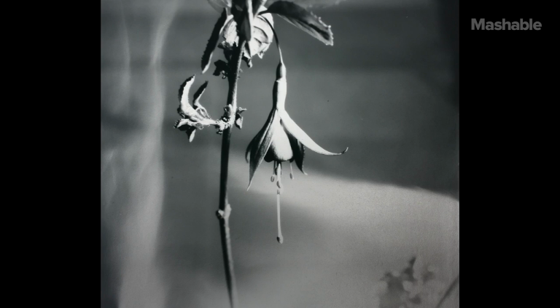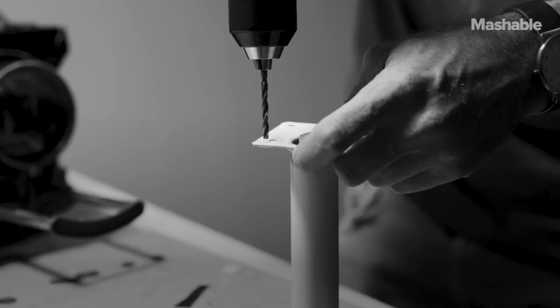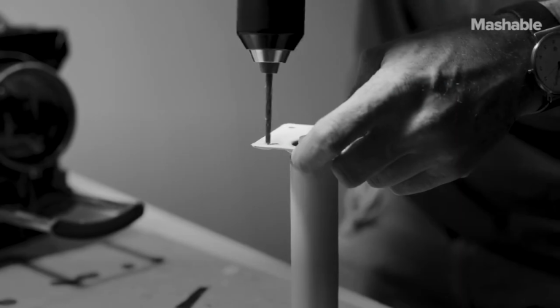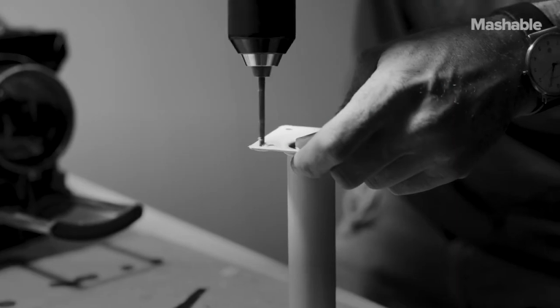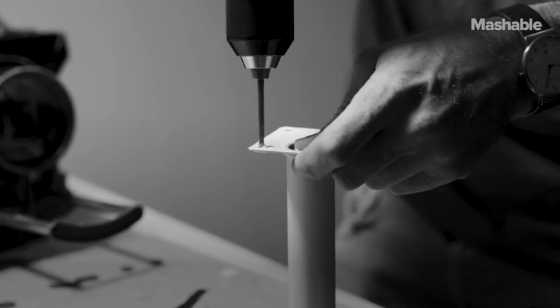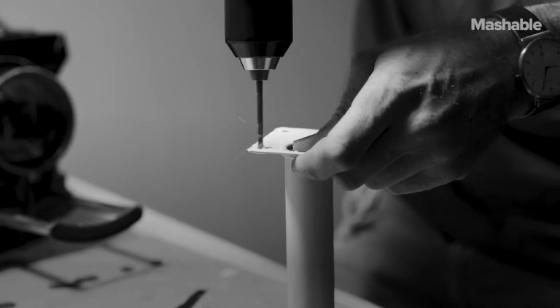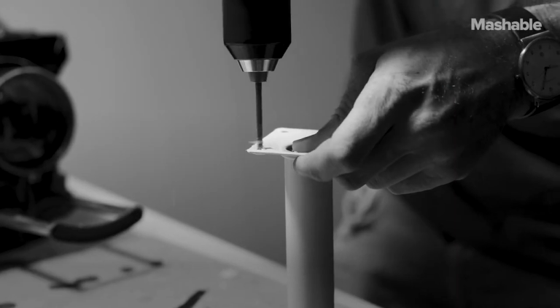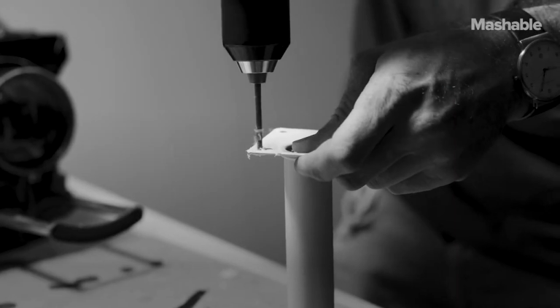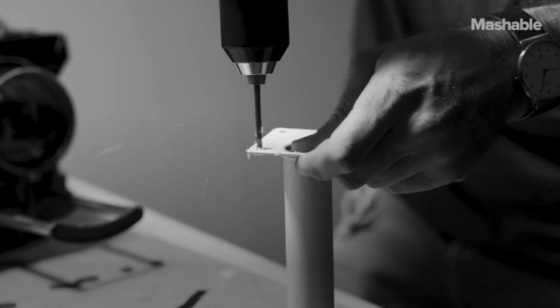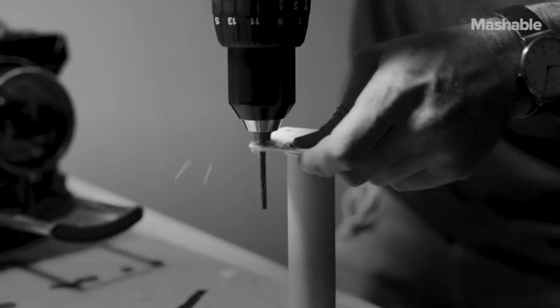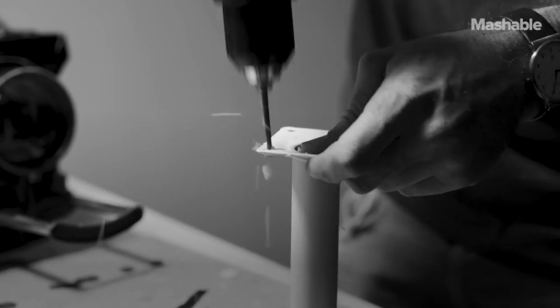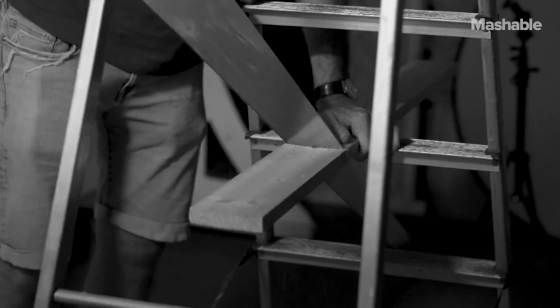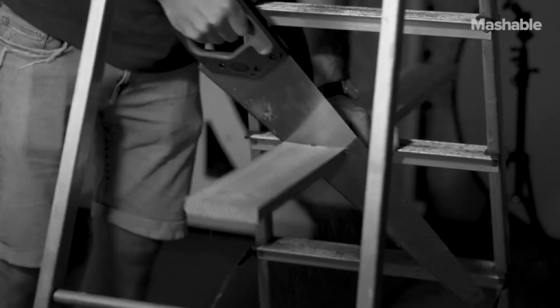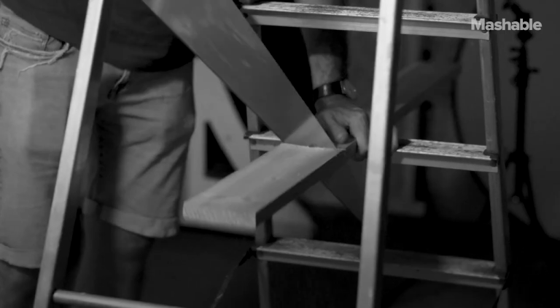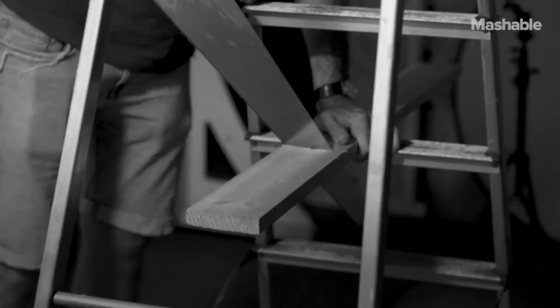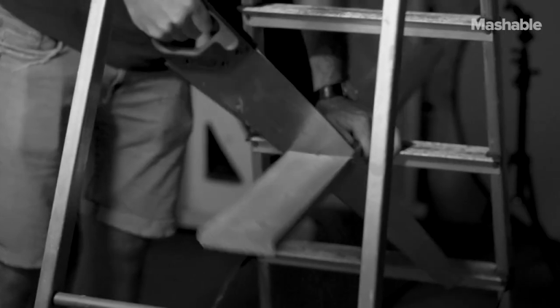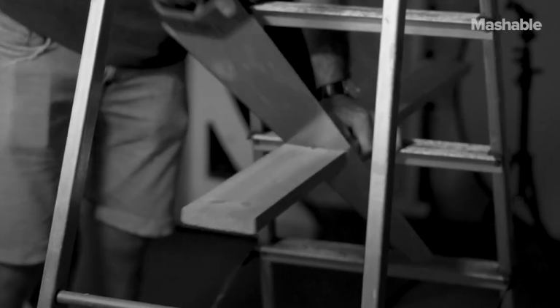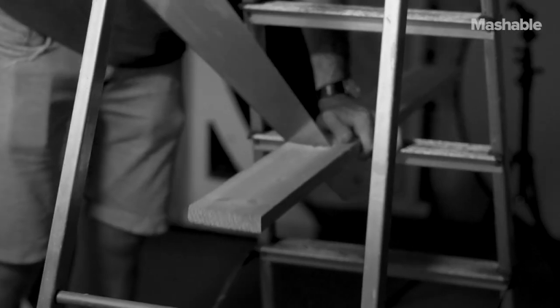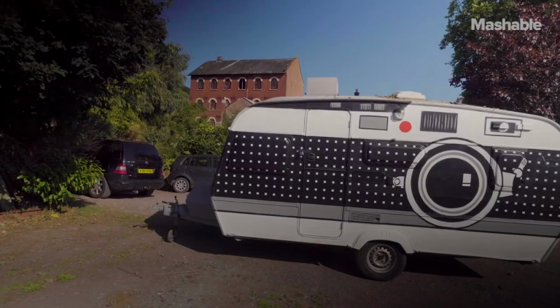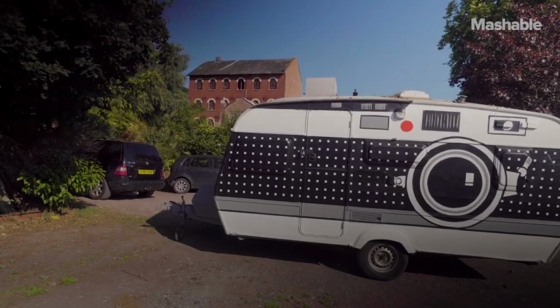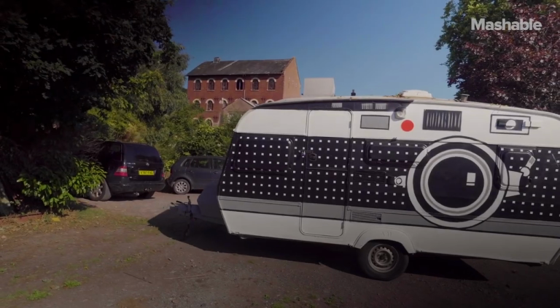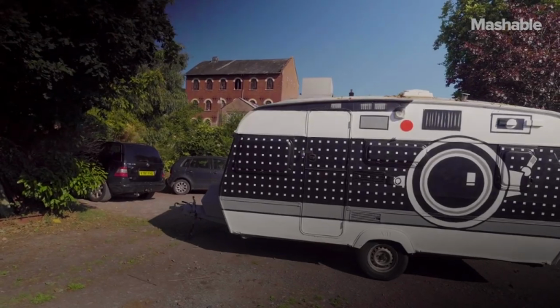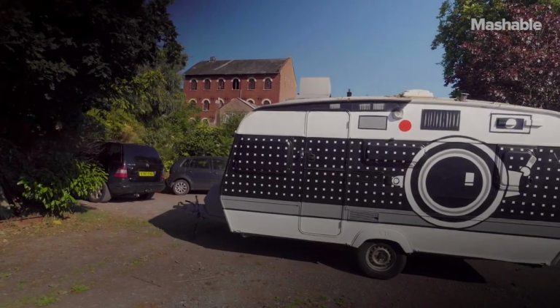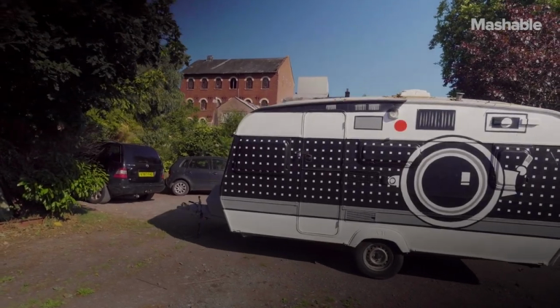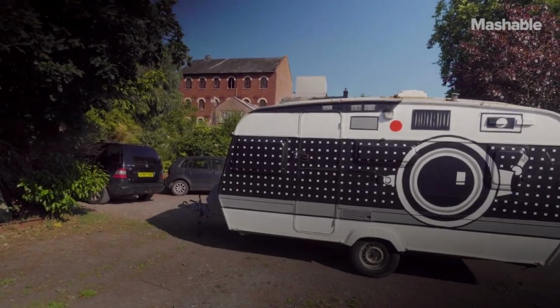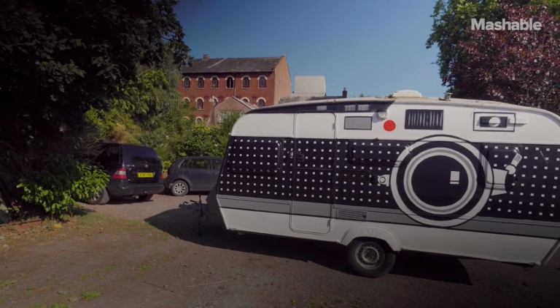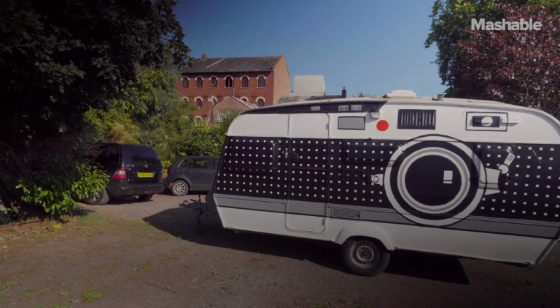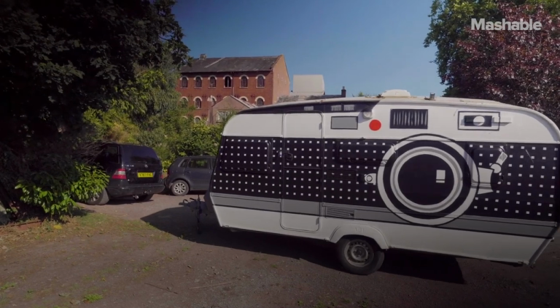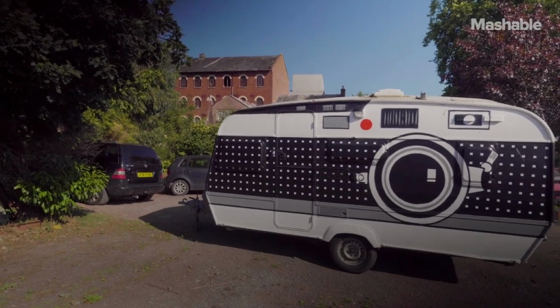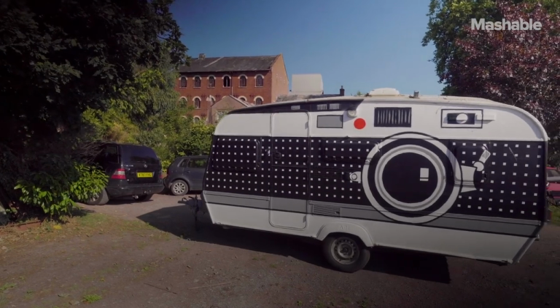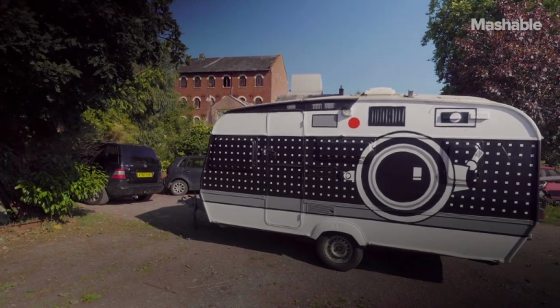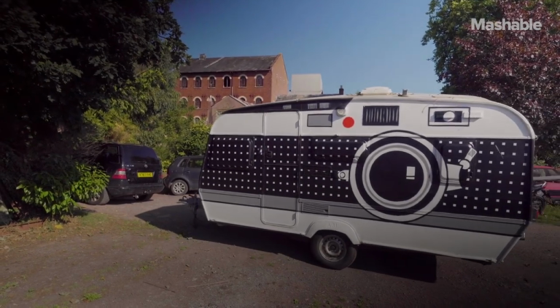I started thinking about what other things you could make a camera out of, and then I realised that you can pretty much make a camera out of anything.